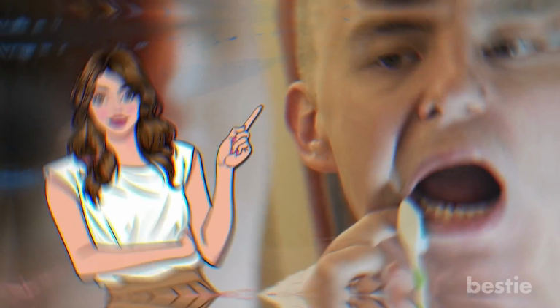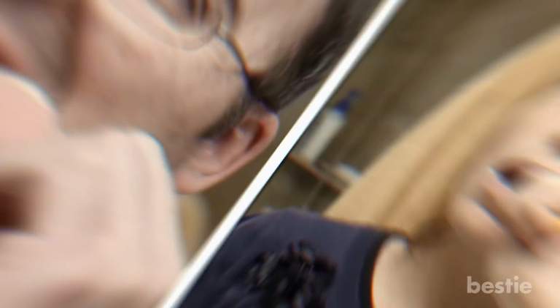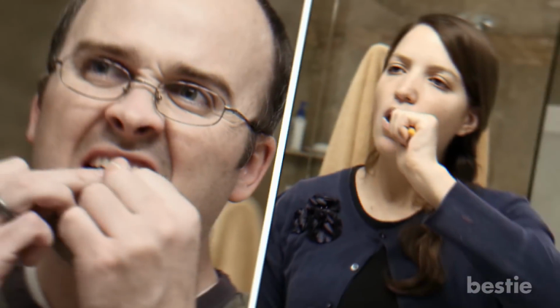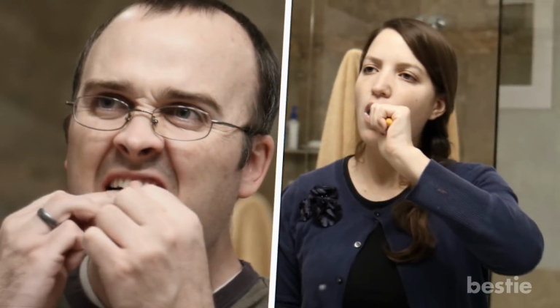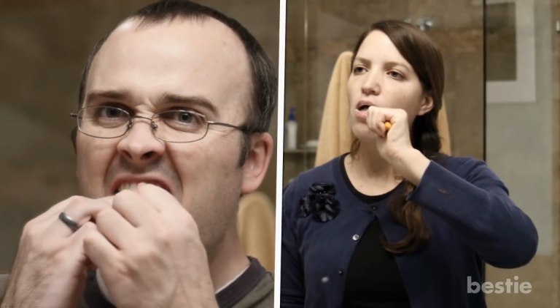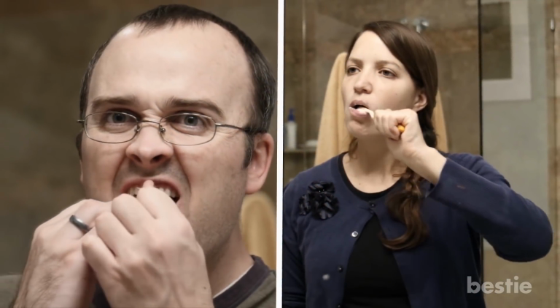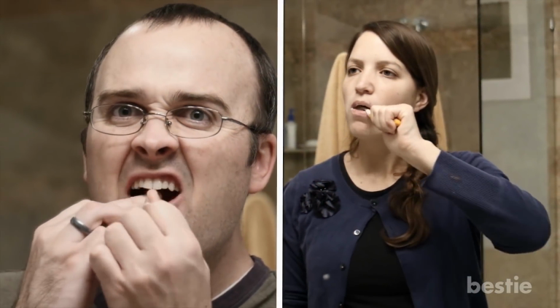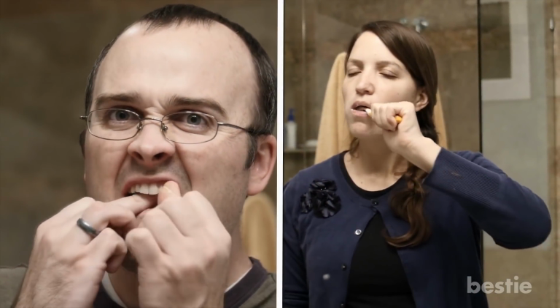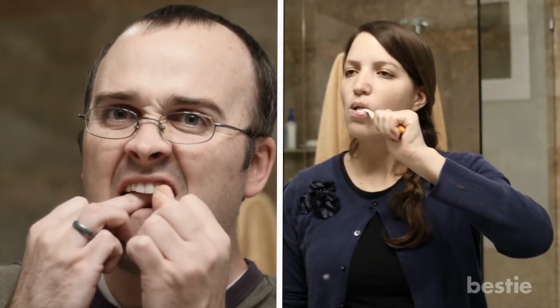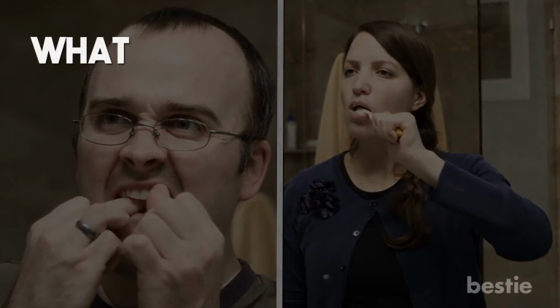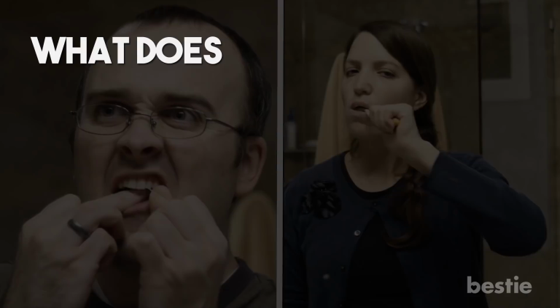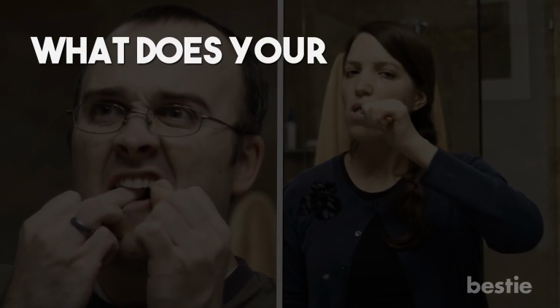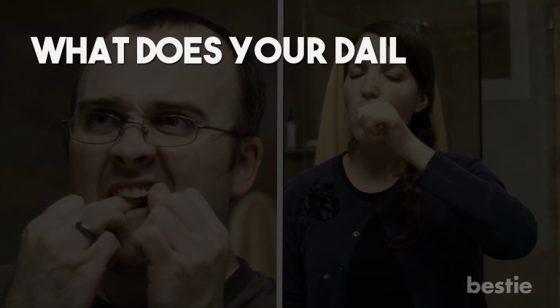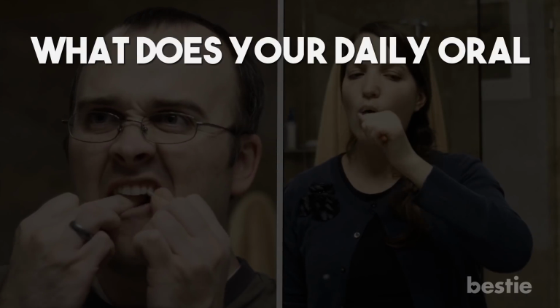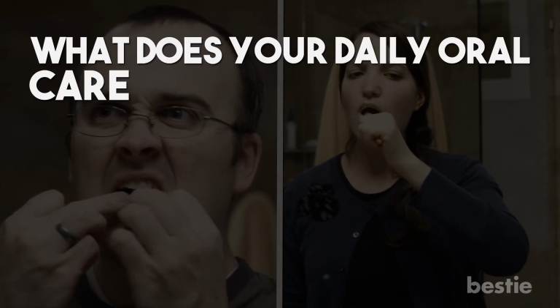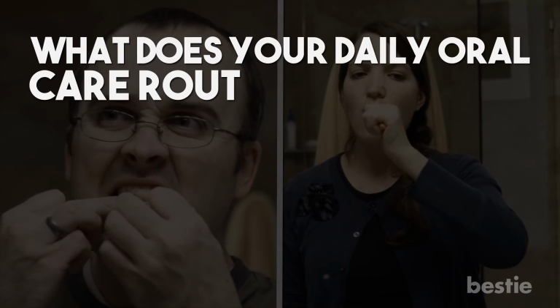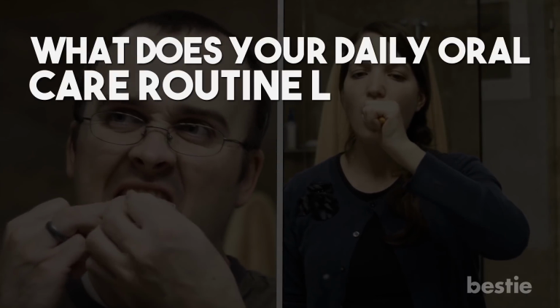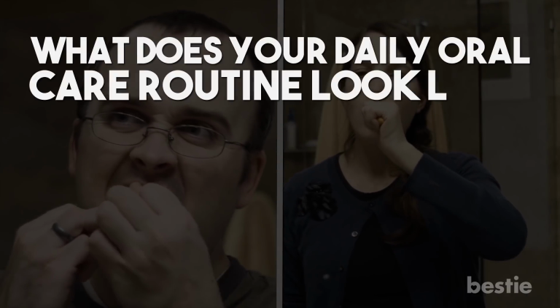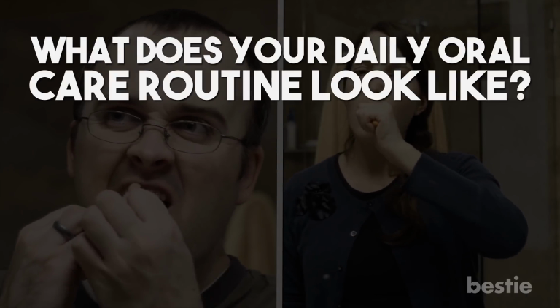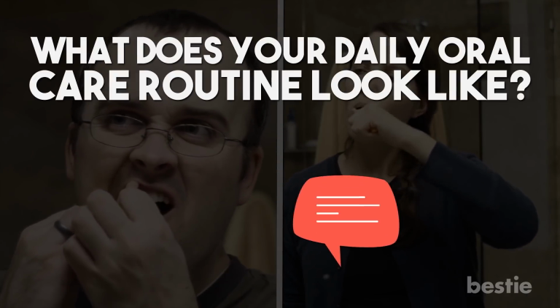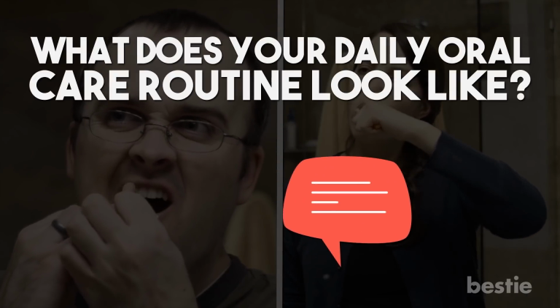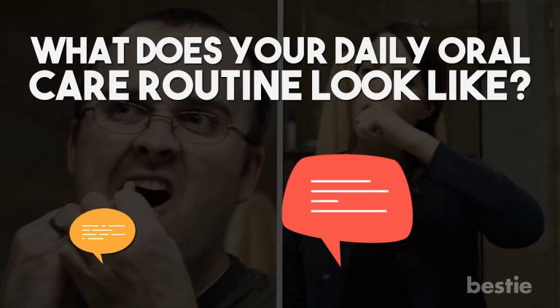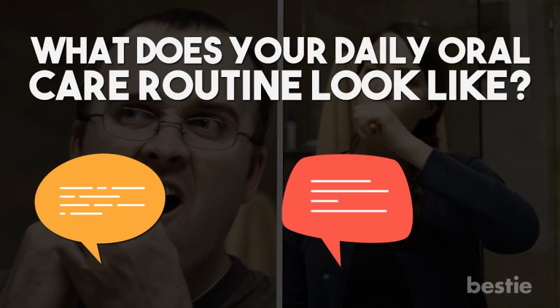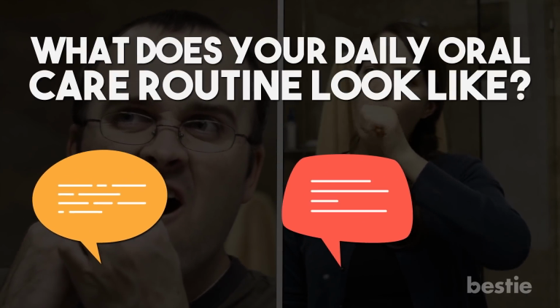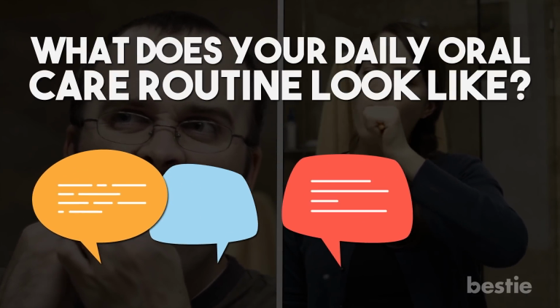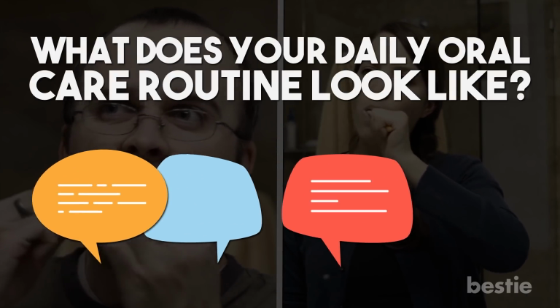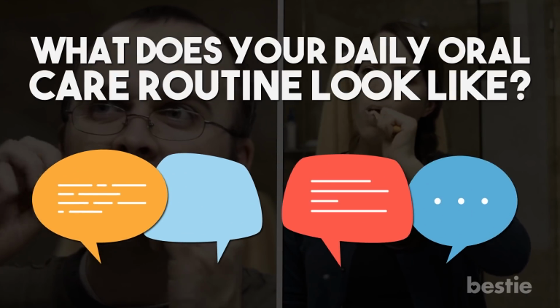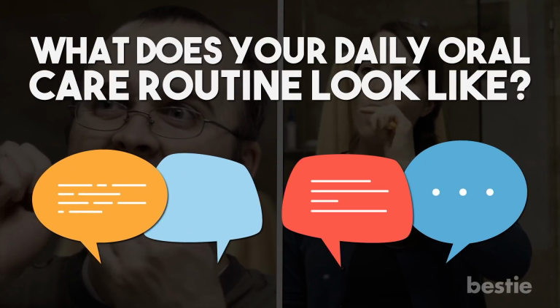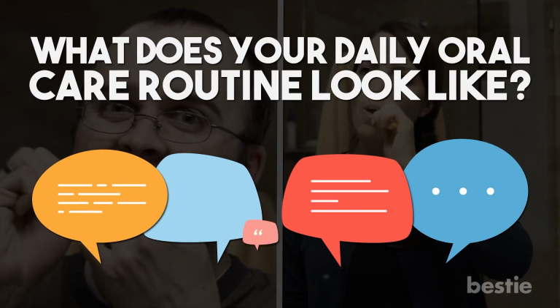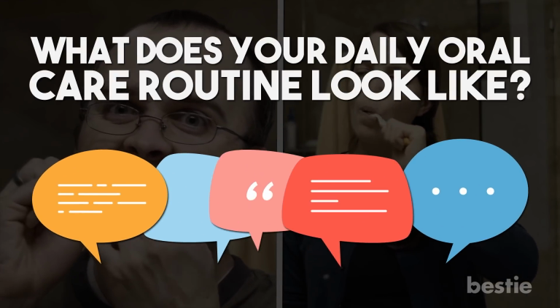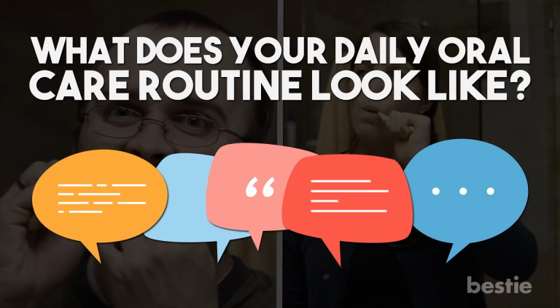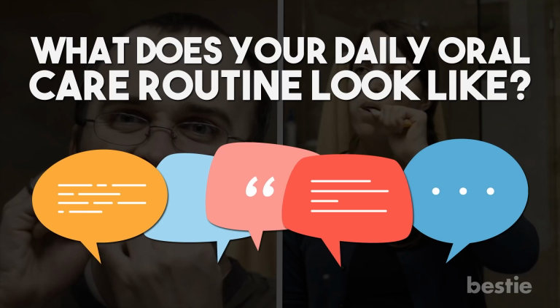Do you brush and floss twice a day? What does your daily oral care routine look like? Share your experiences with the Bestie community in the comments below.